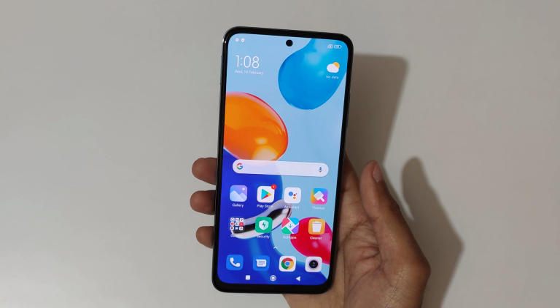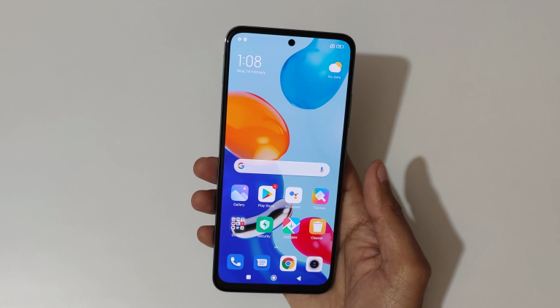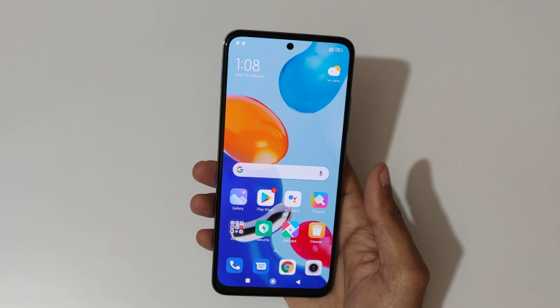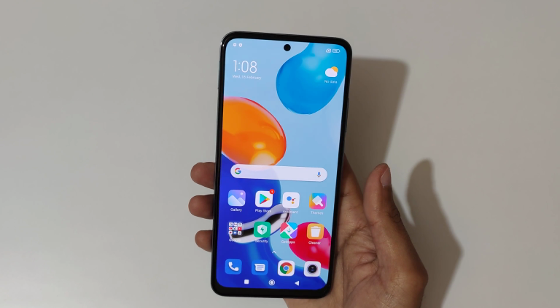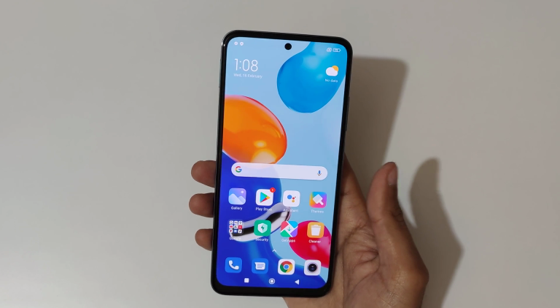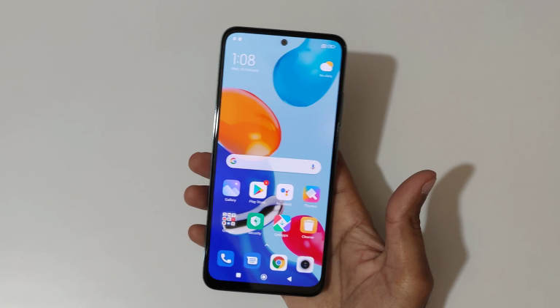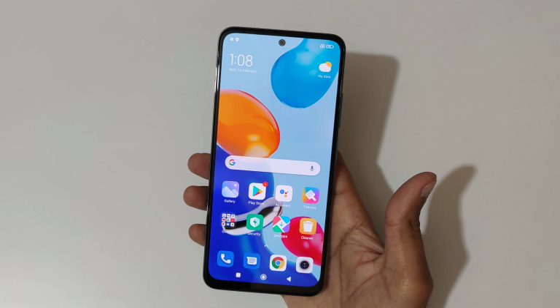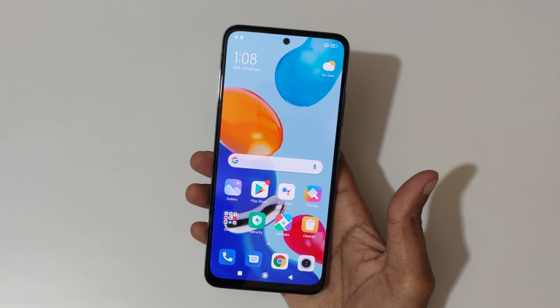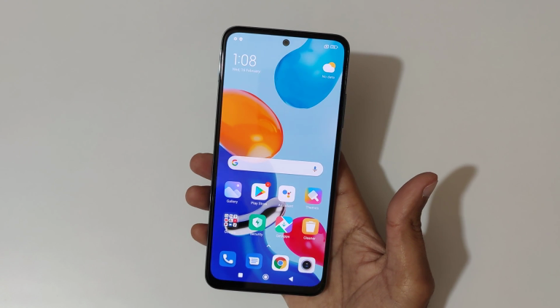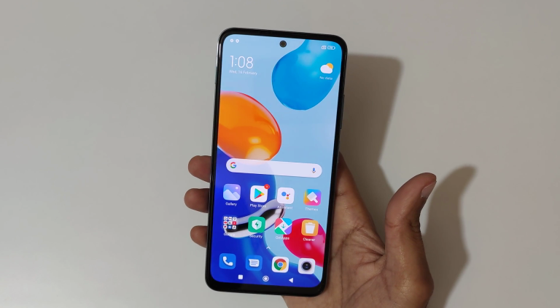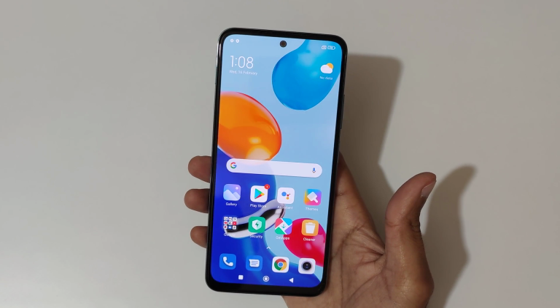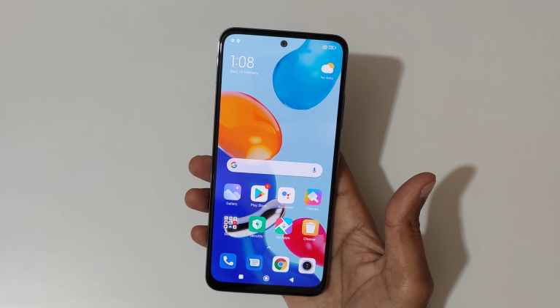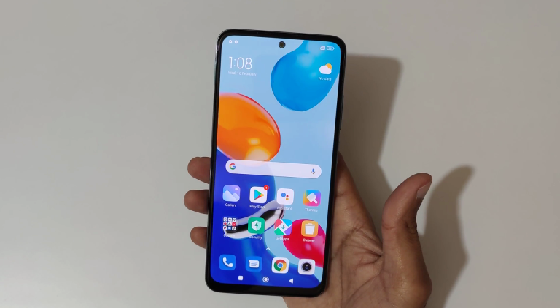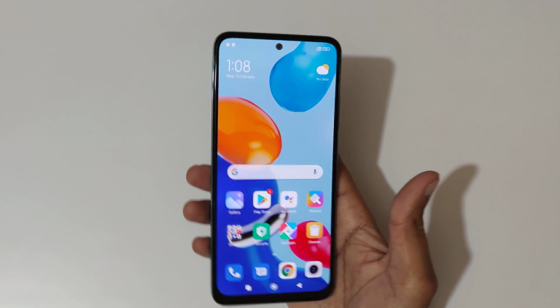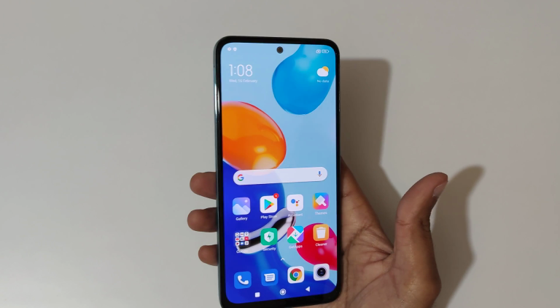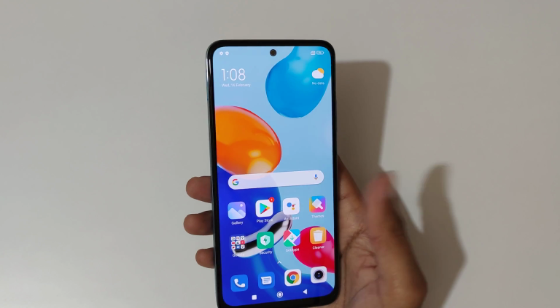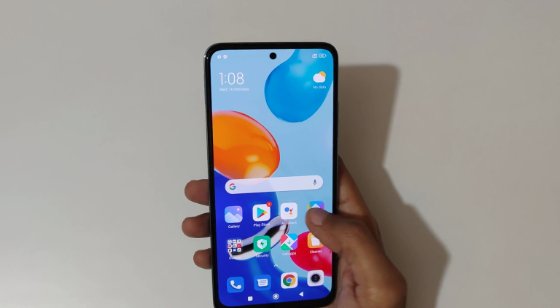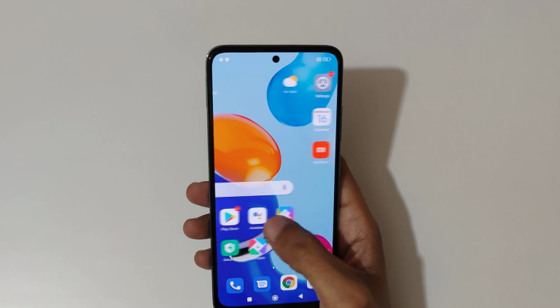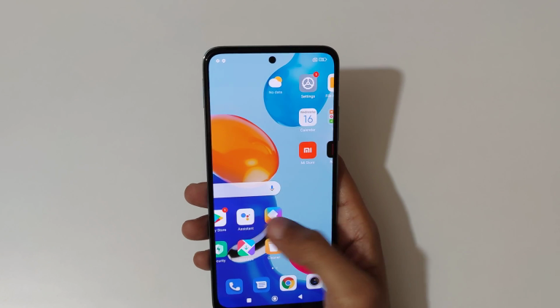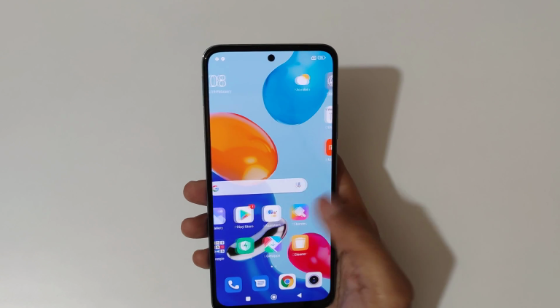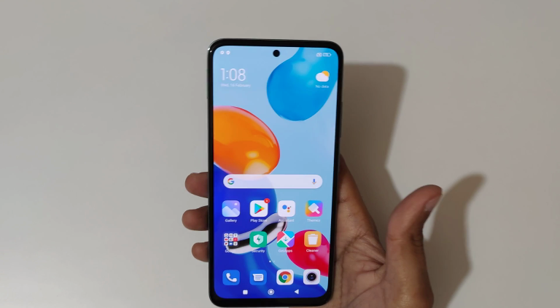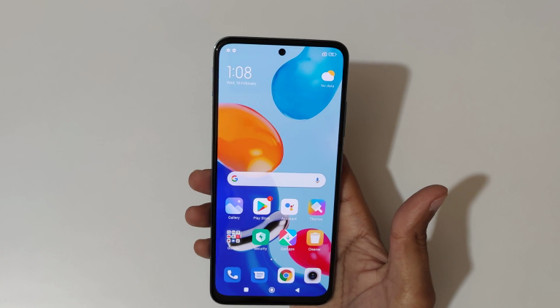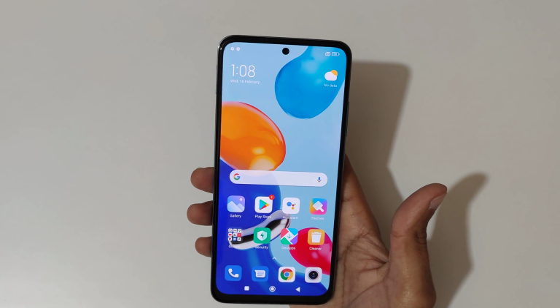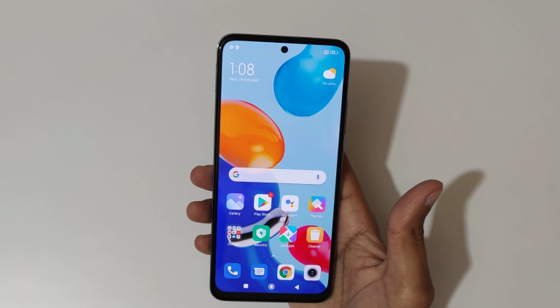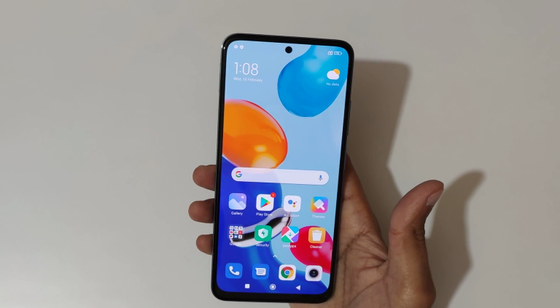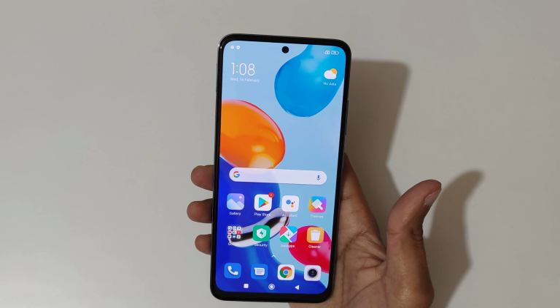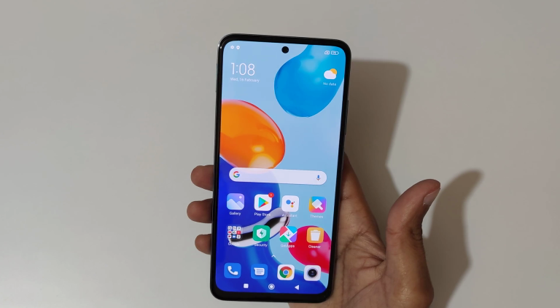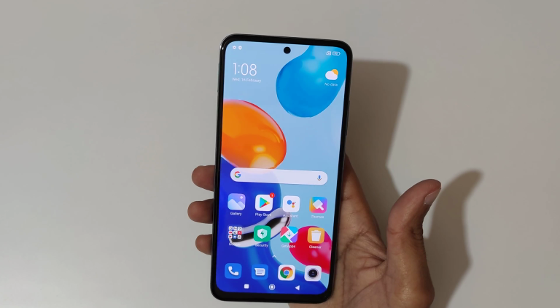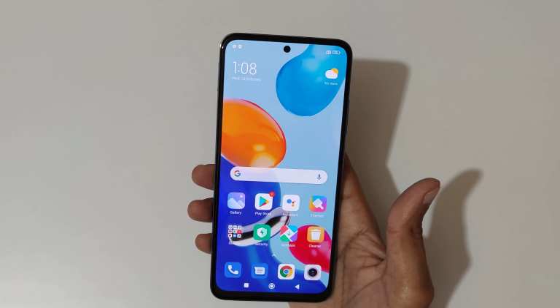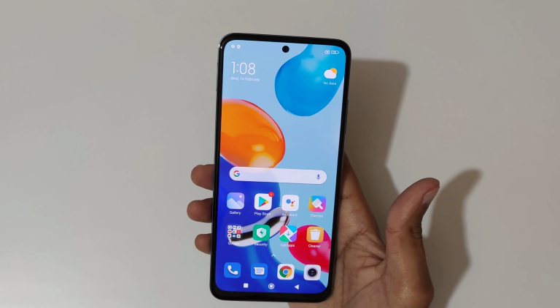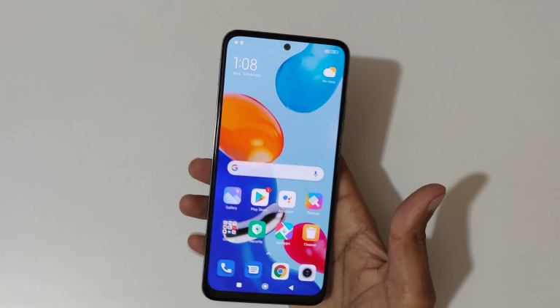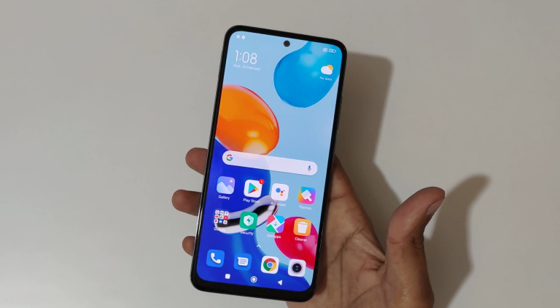Hey guys, welcome to my channel. In this video I'm going to show you how to take a screenshot in Redmi Note 11 smartphone.